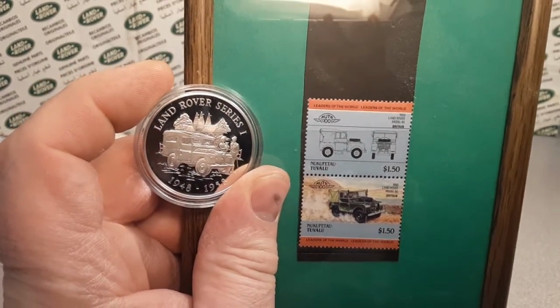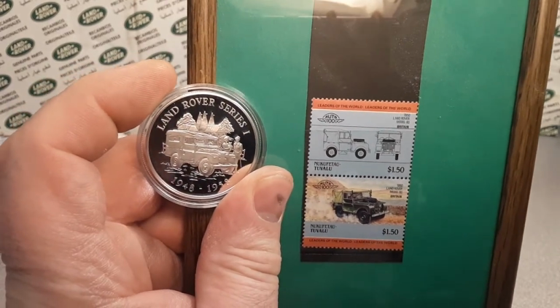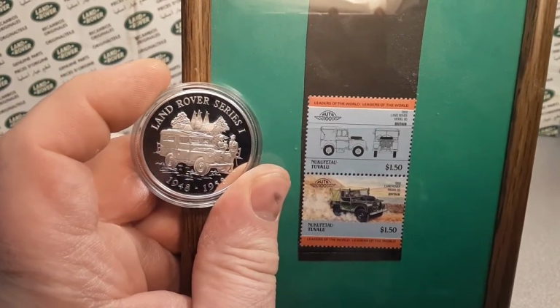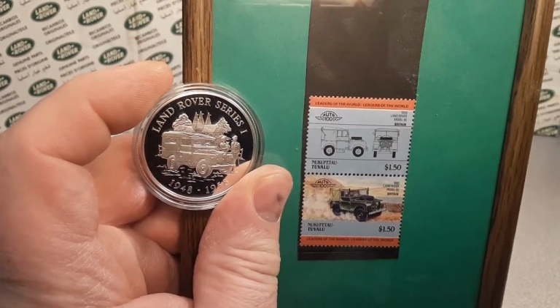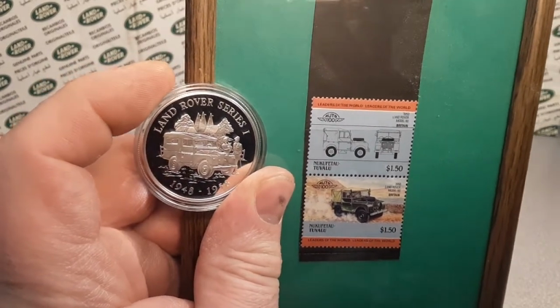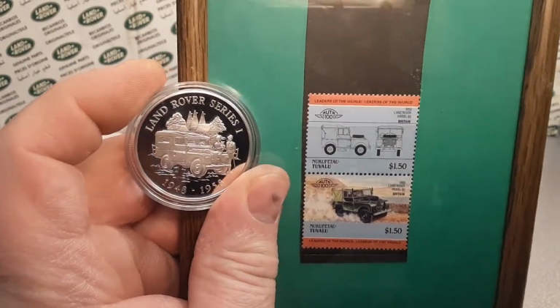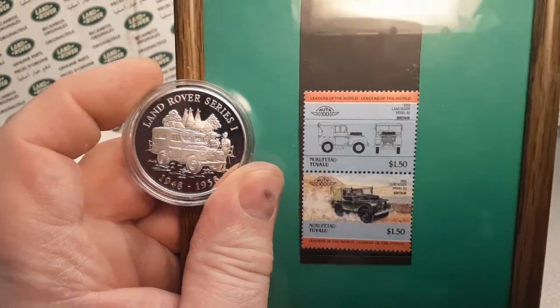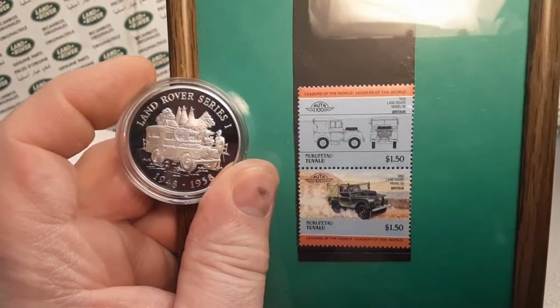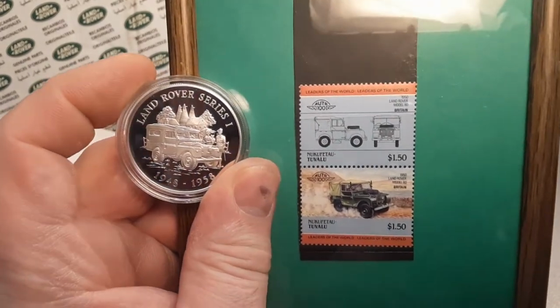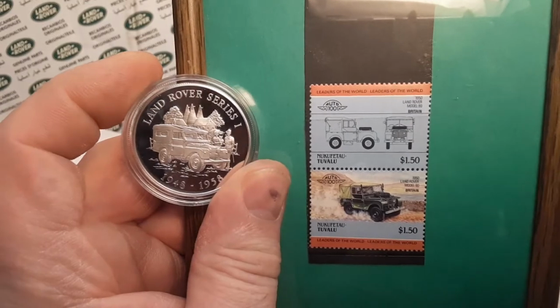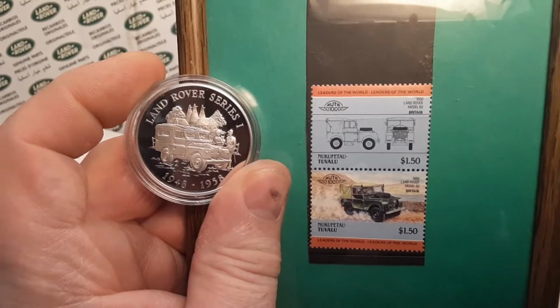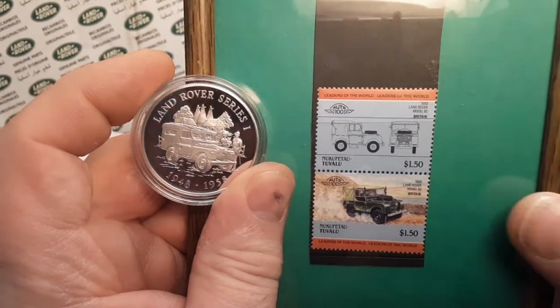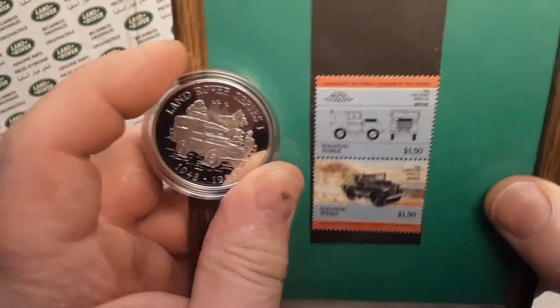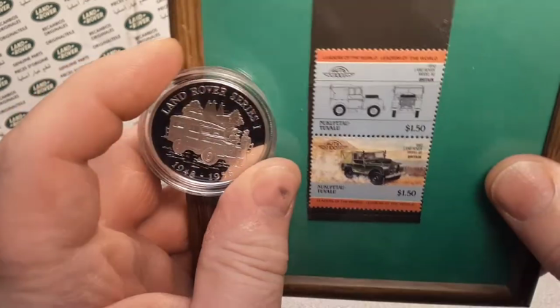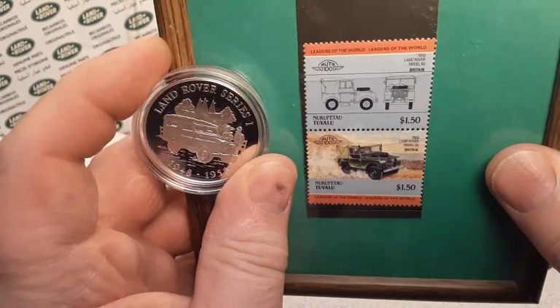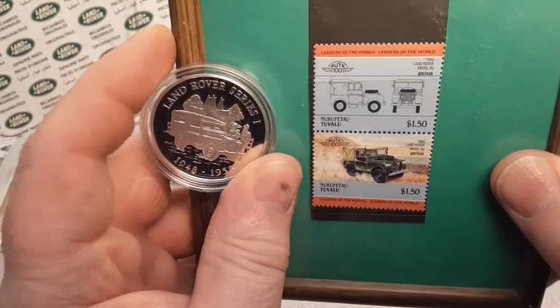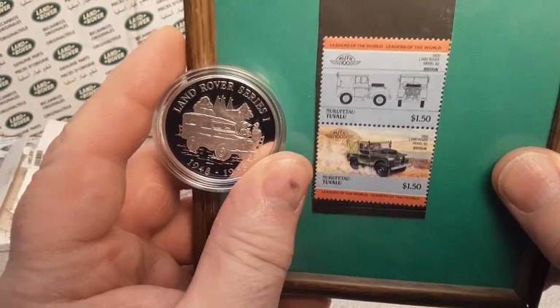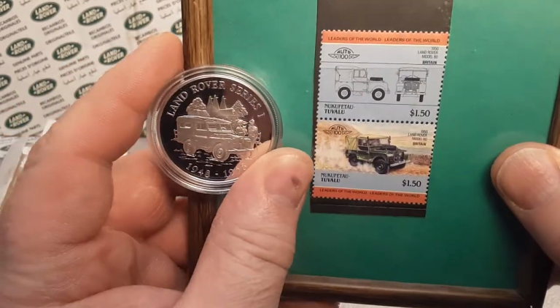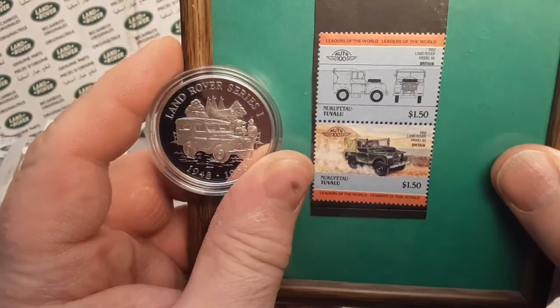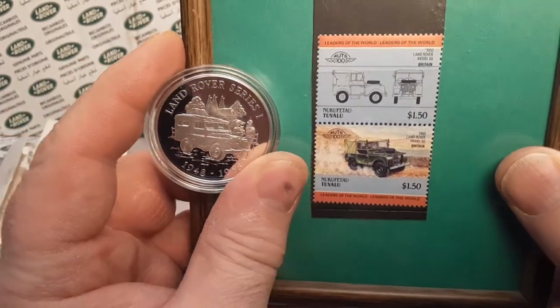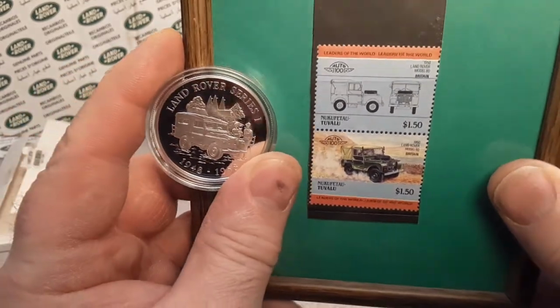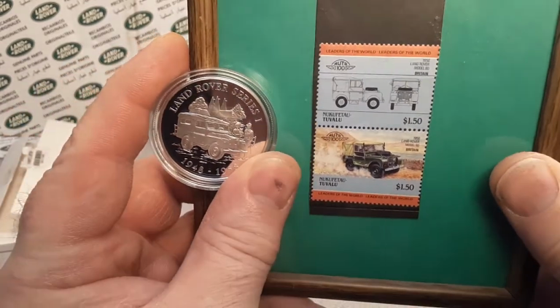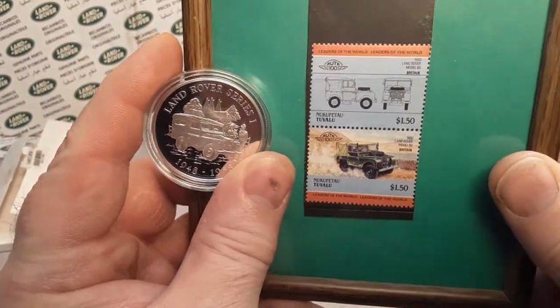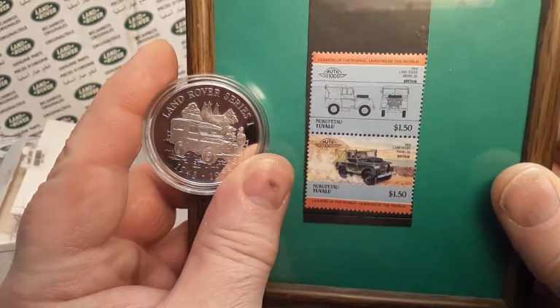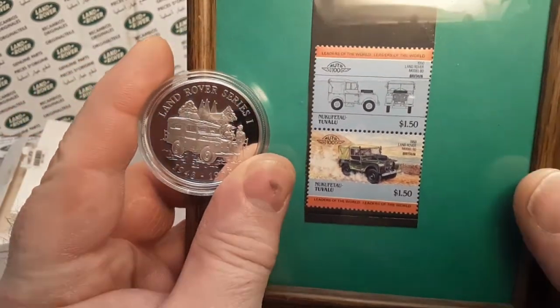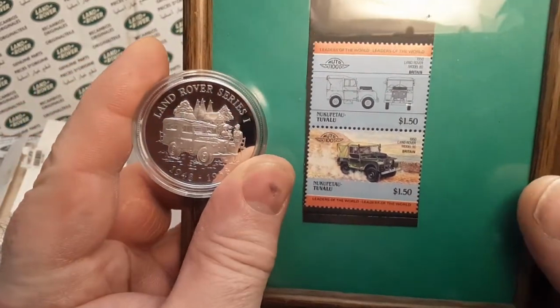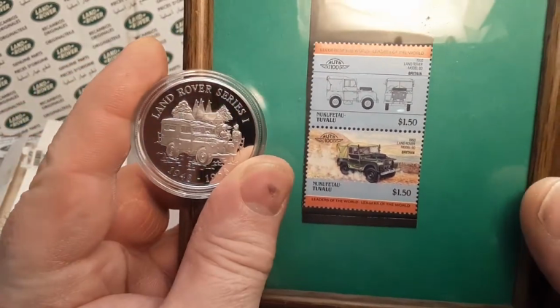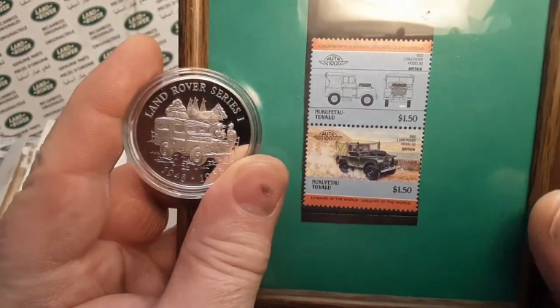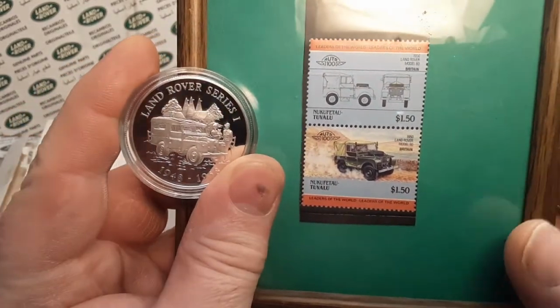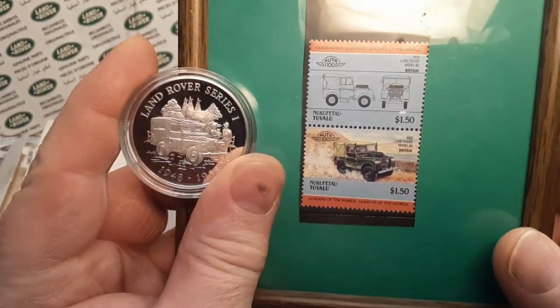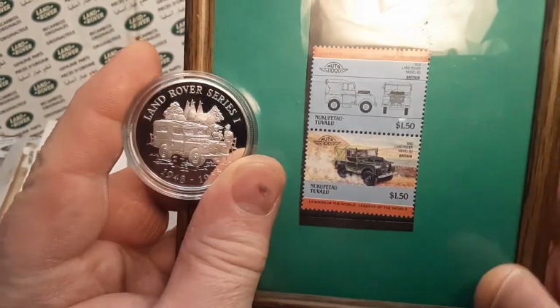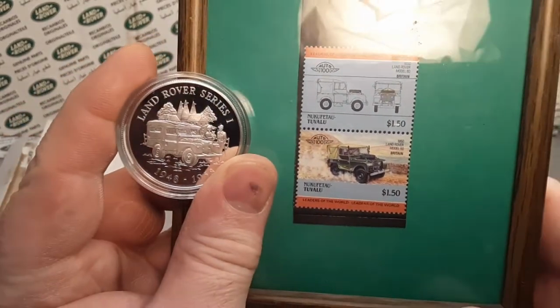One of Wednesday — a coin and a stamp. You can't beat that!